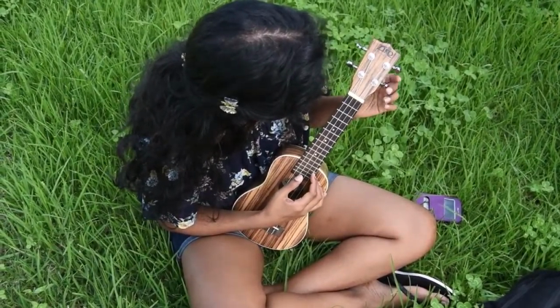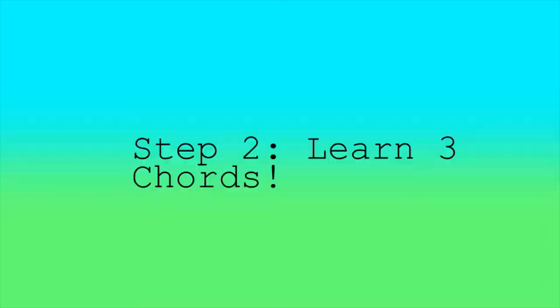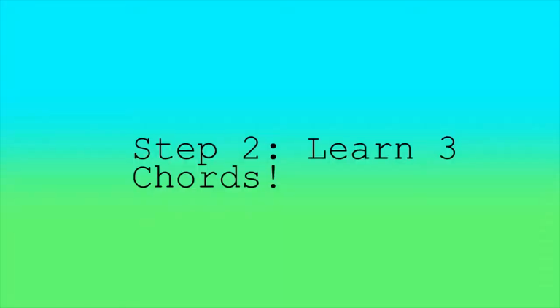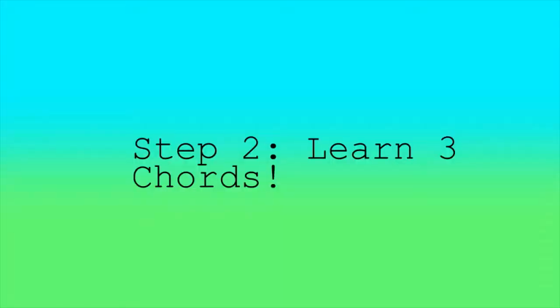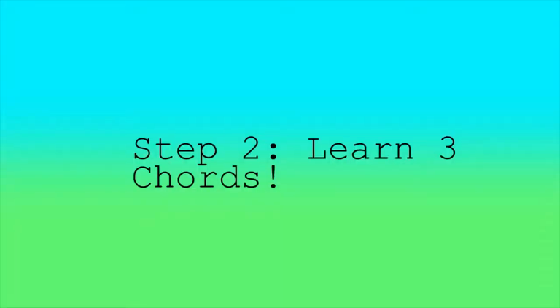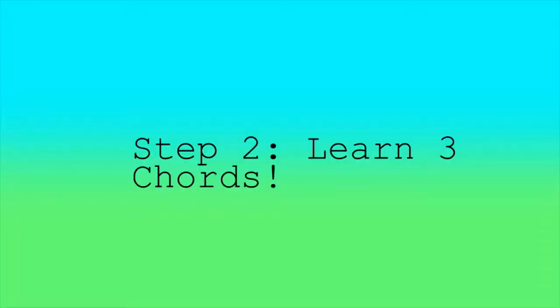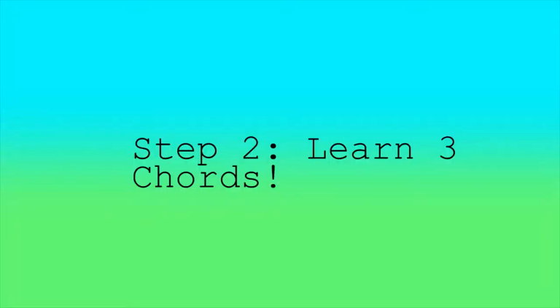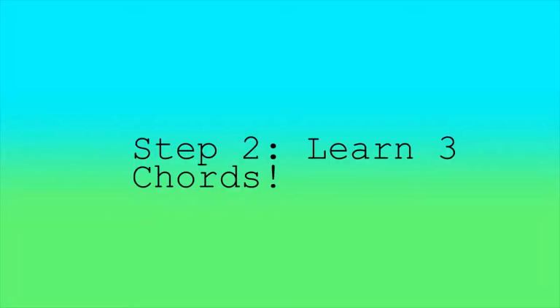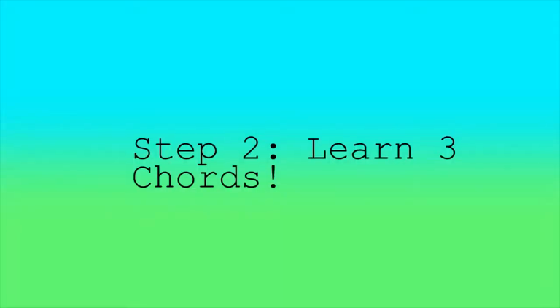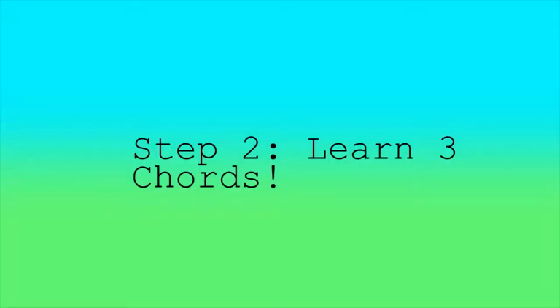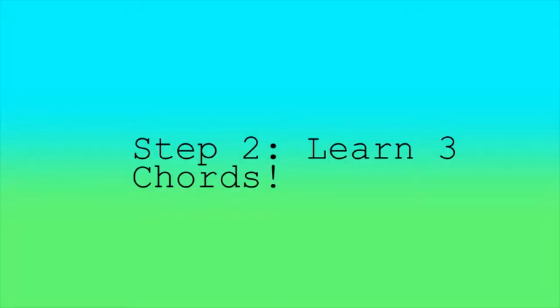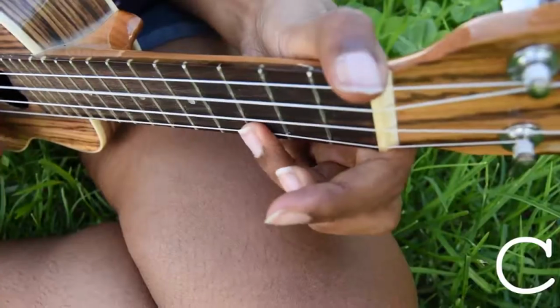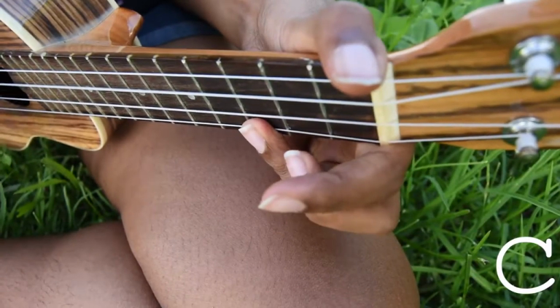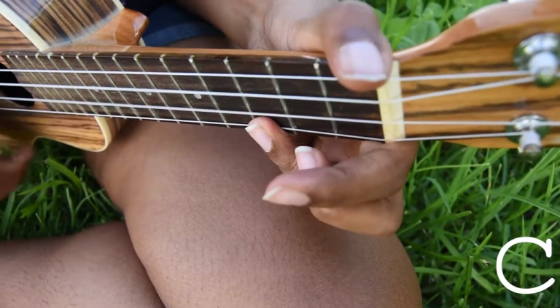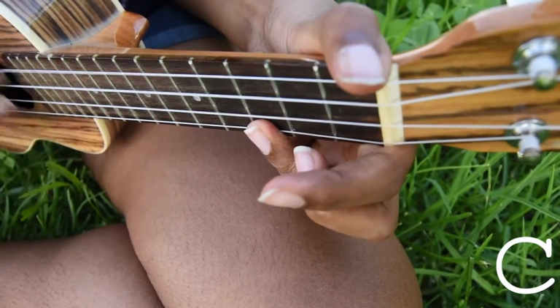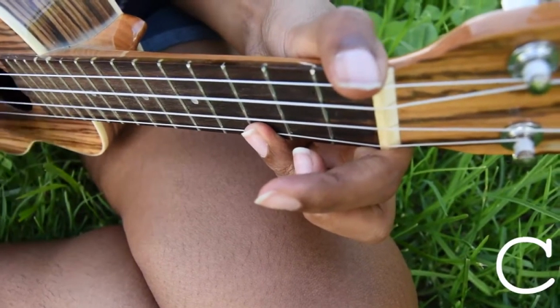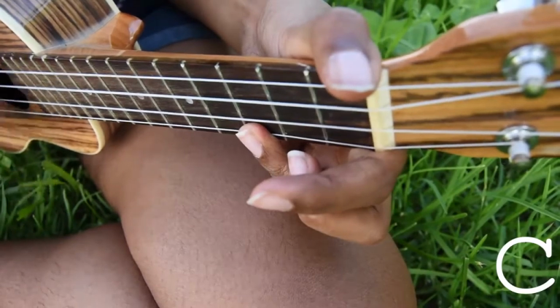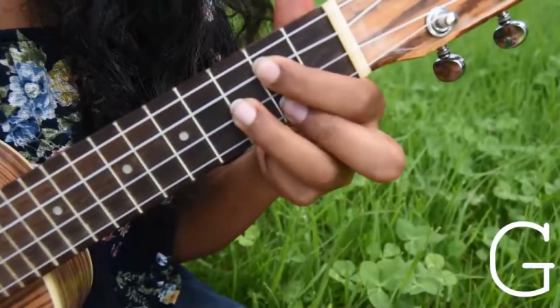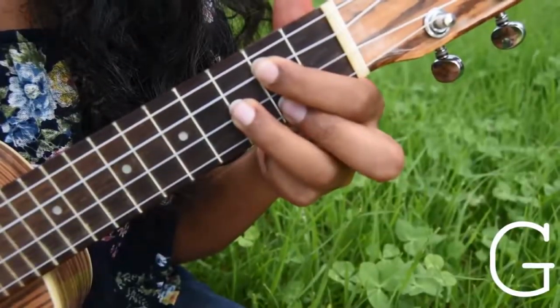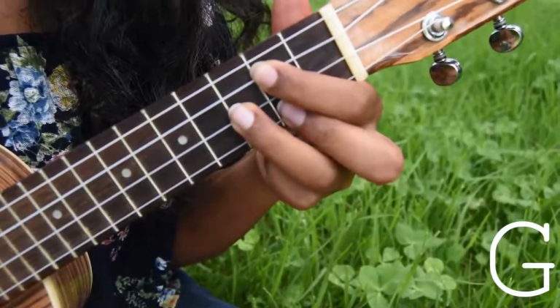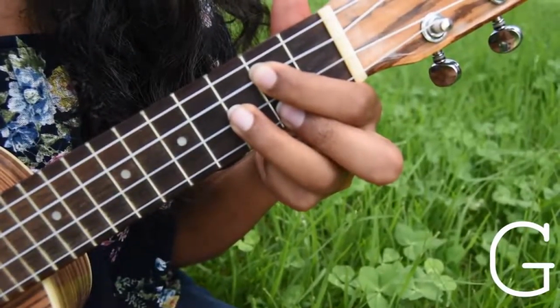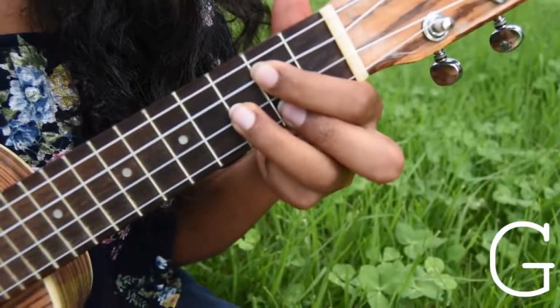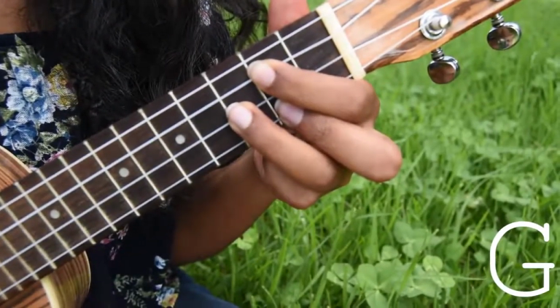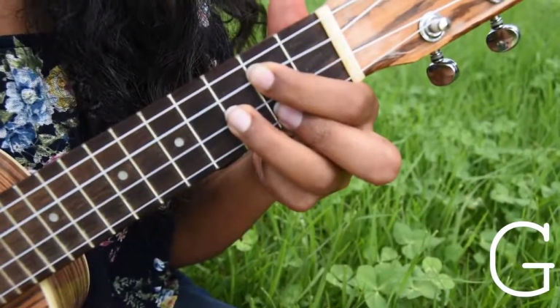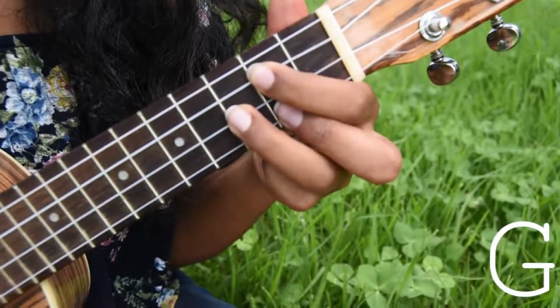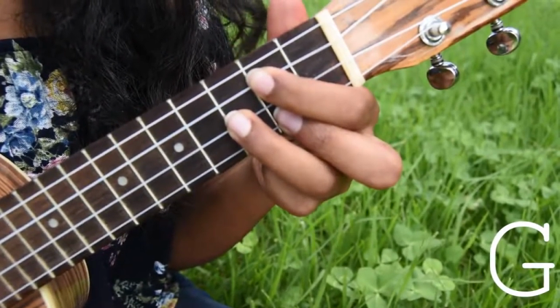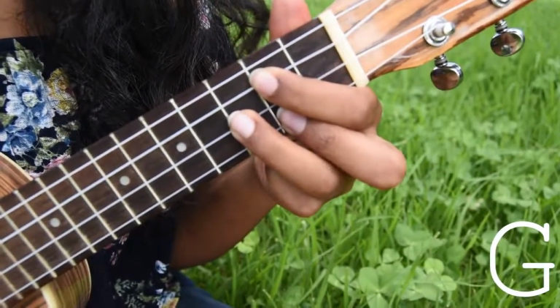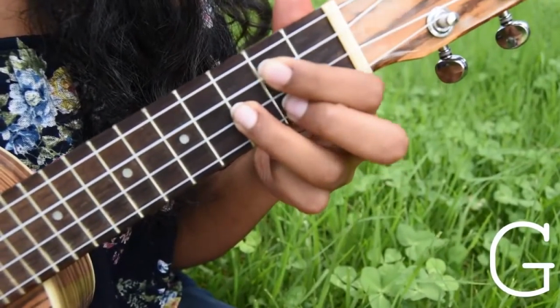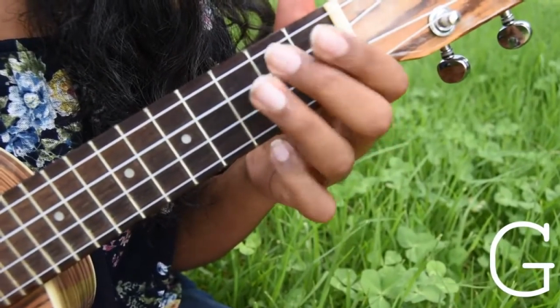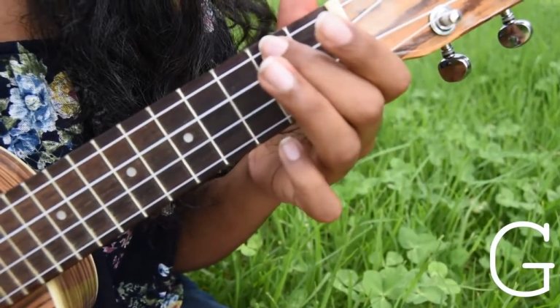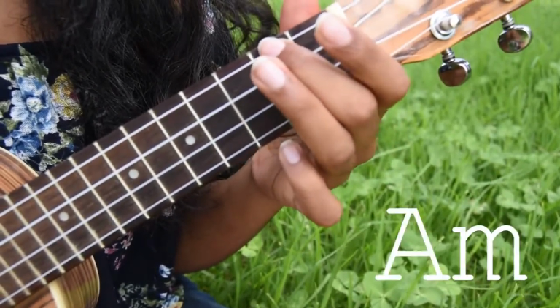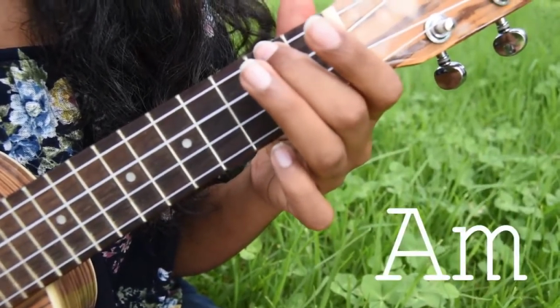Step 2. Learn three chords such as C, G, and A minor.